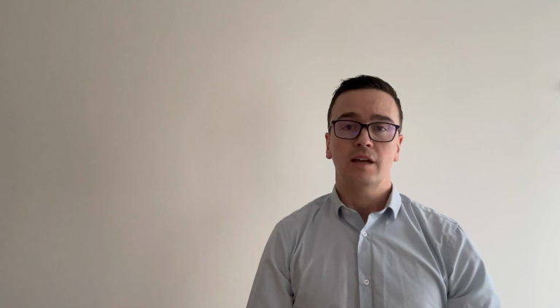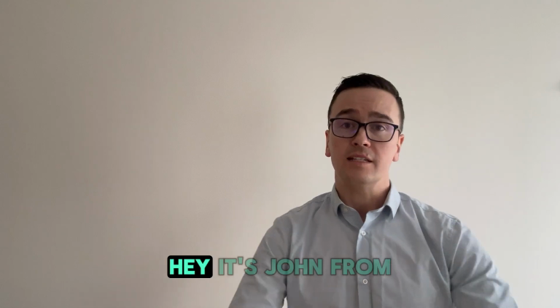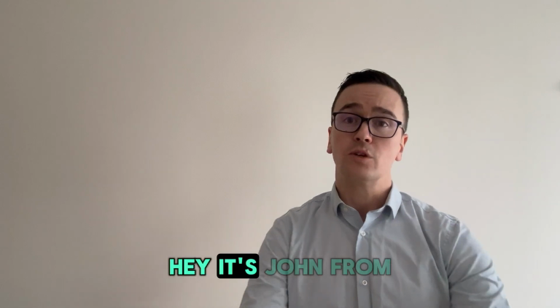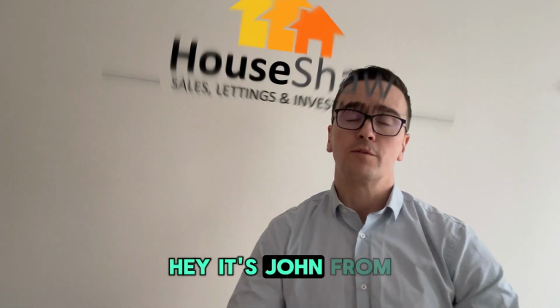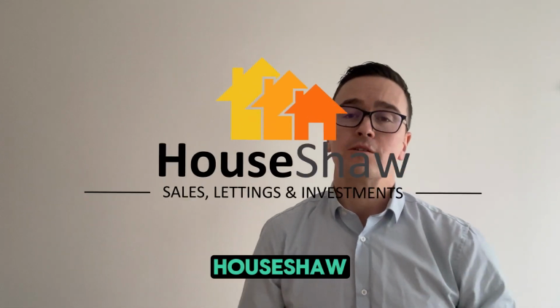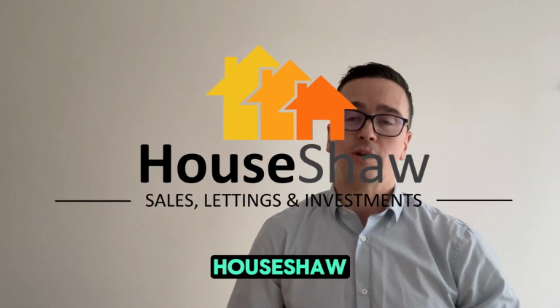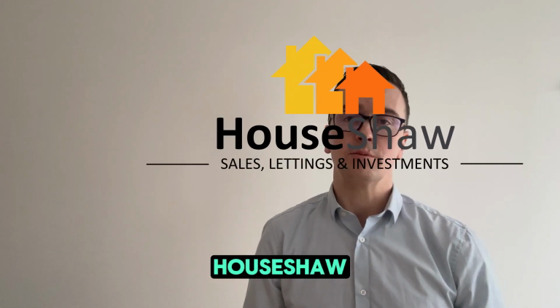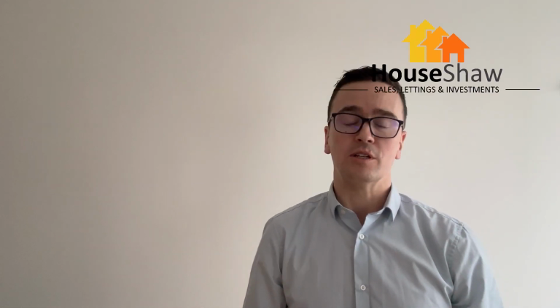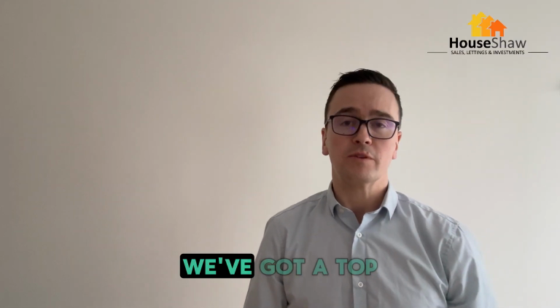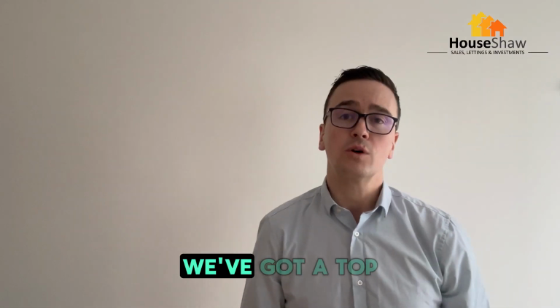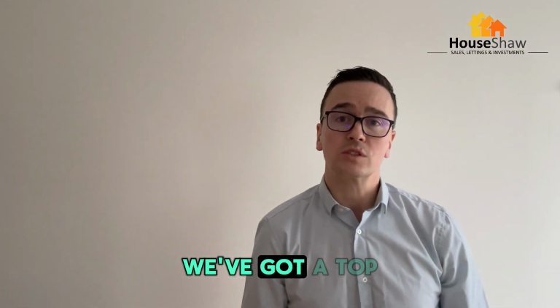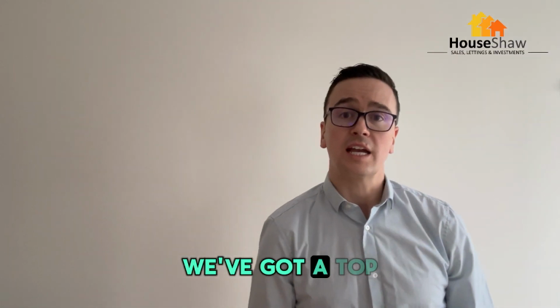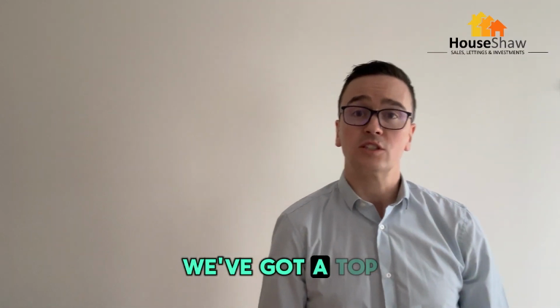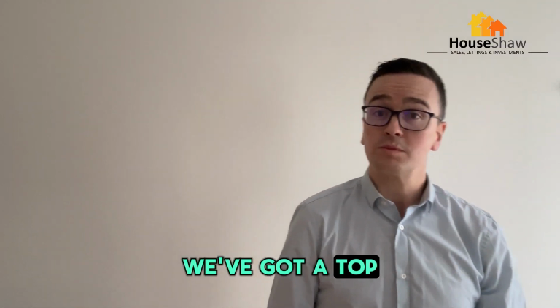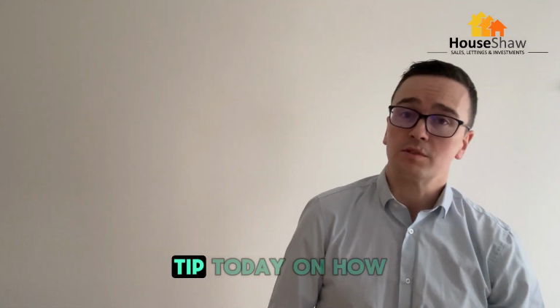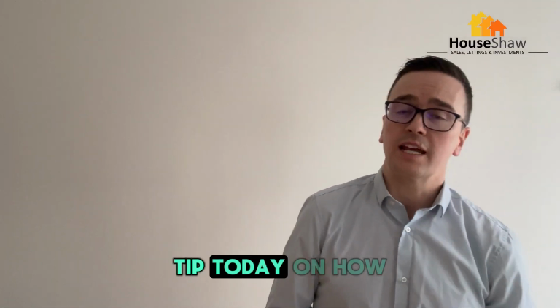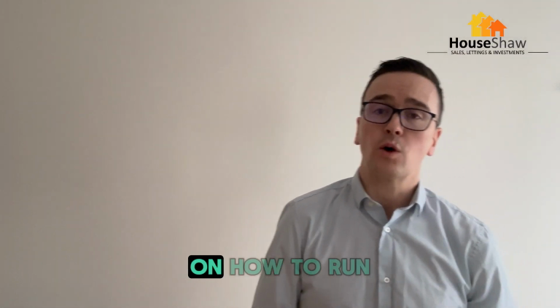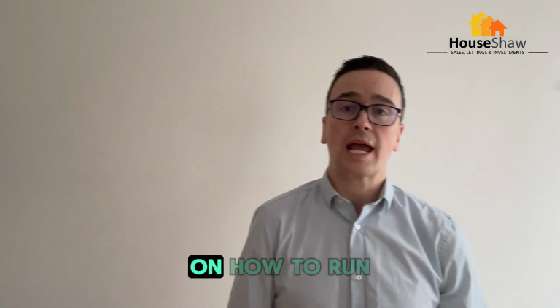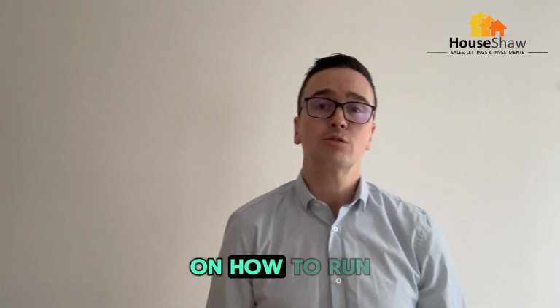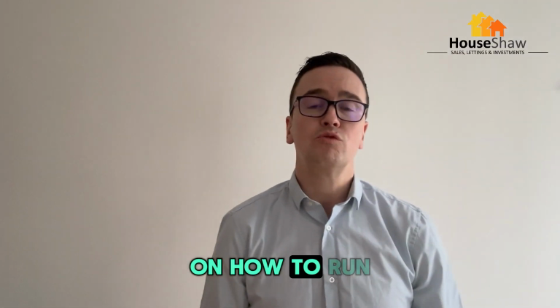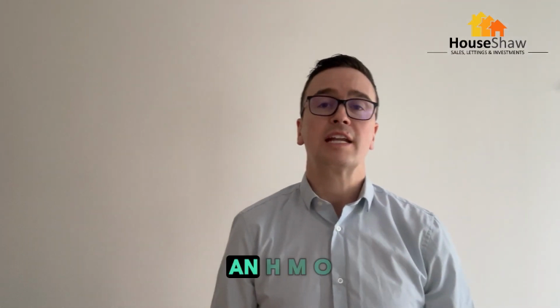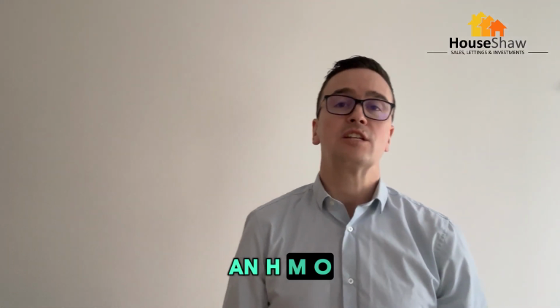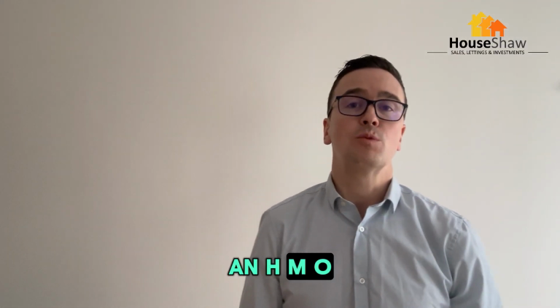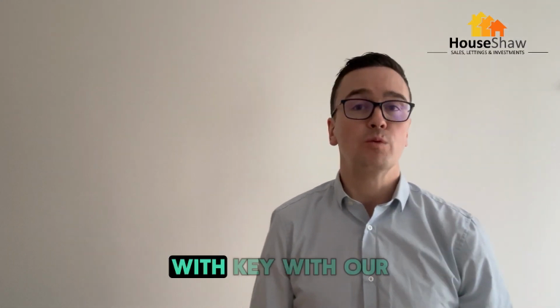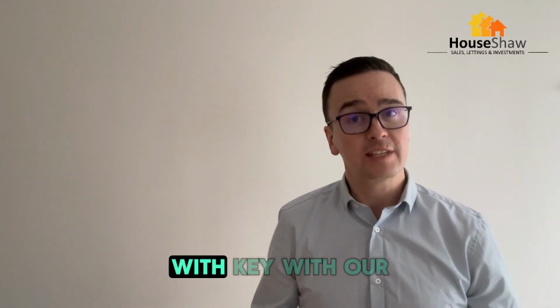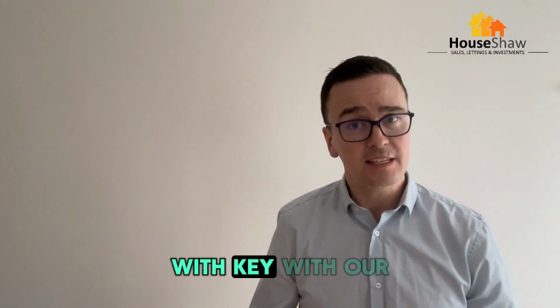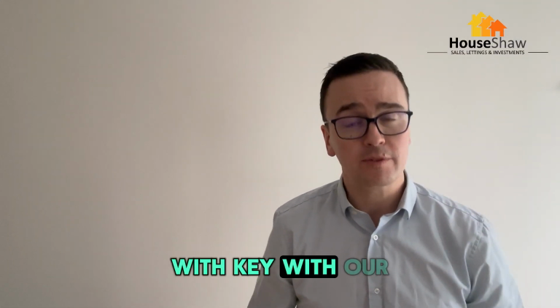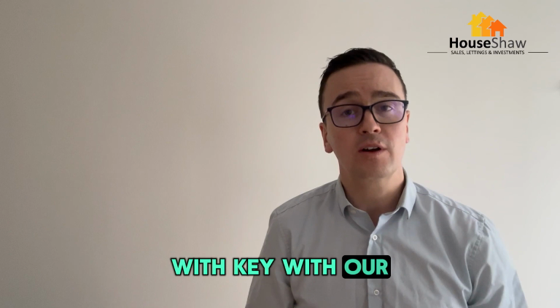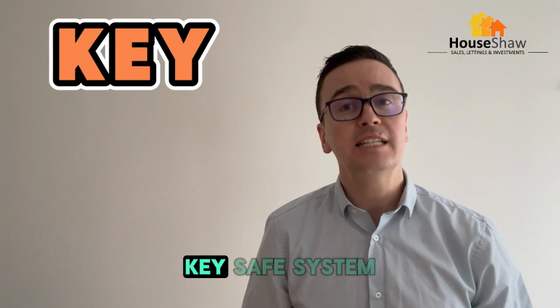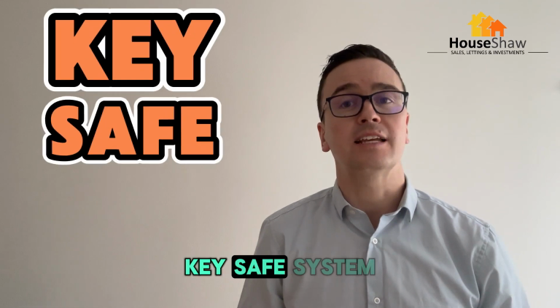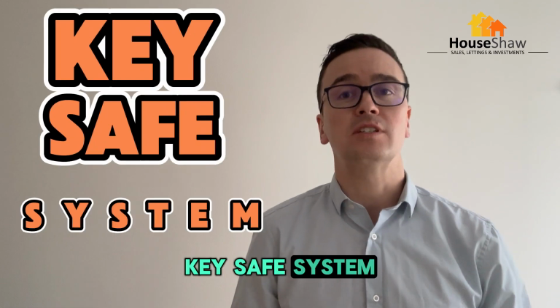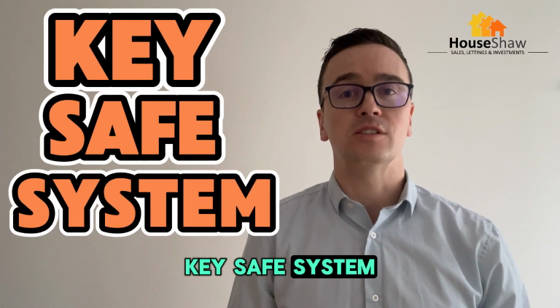Hey, it's John from Housewell. How are we doing? We've got a top tip today on how to run an HMO with our key safe system.